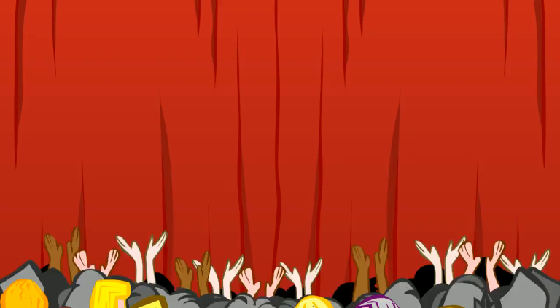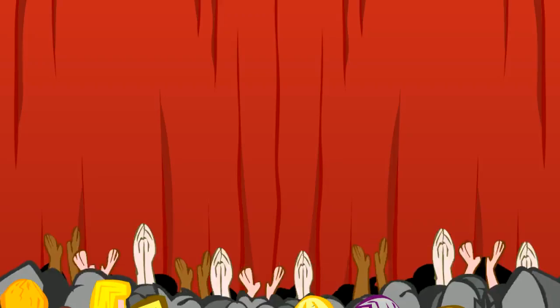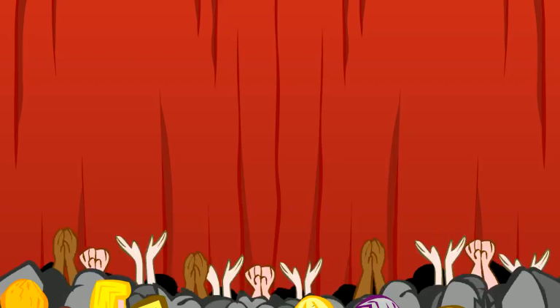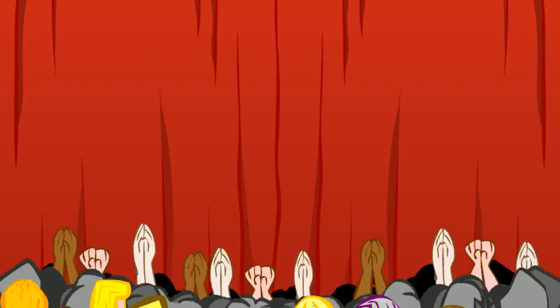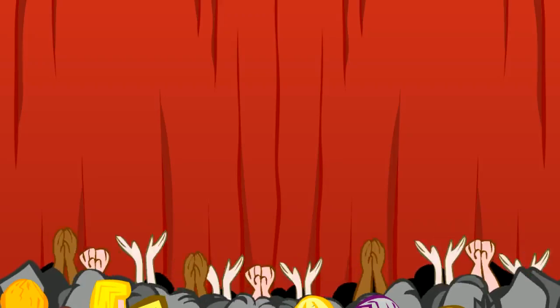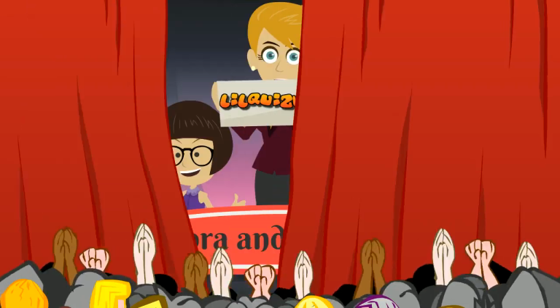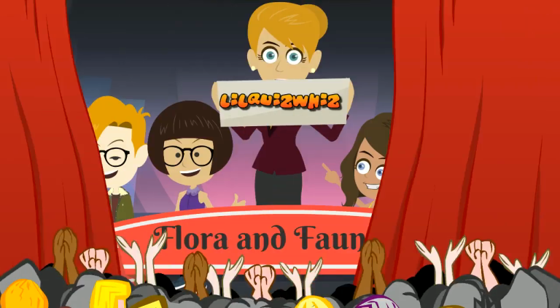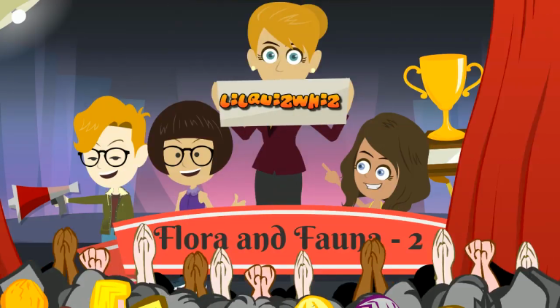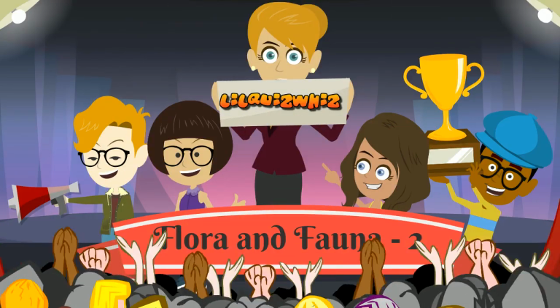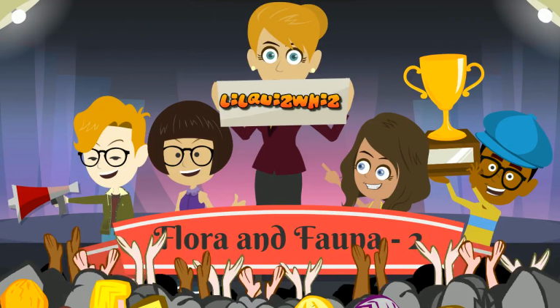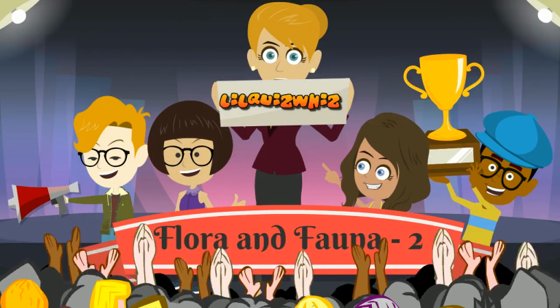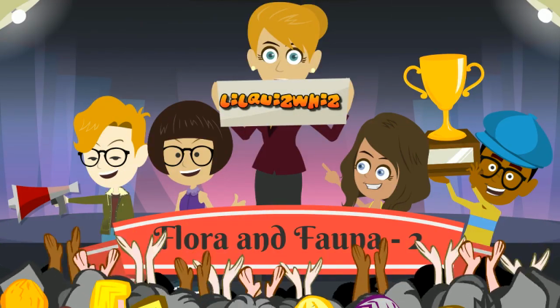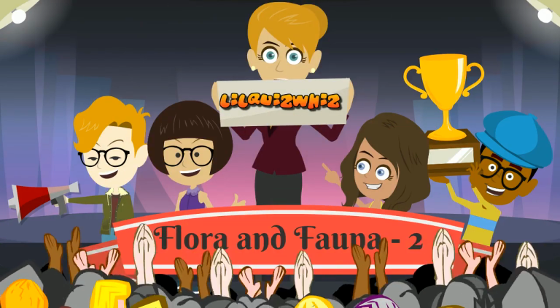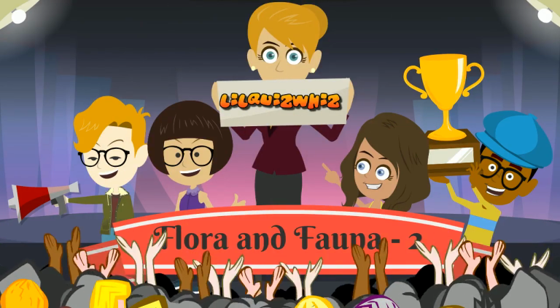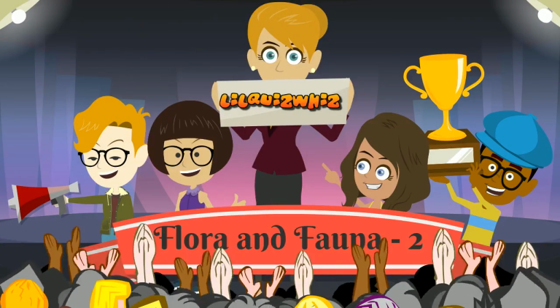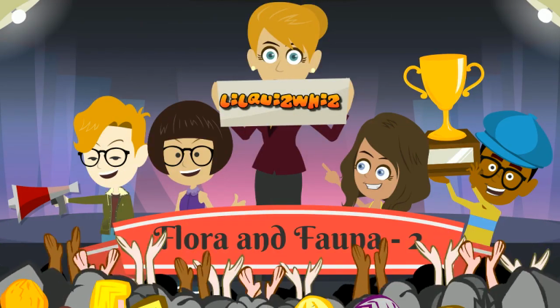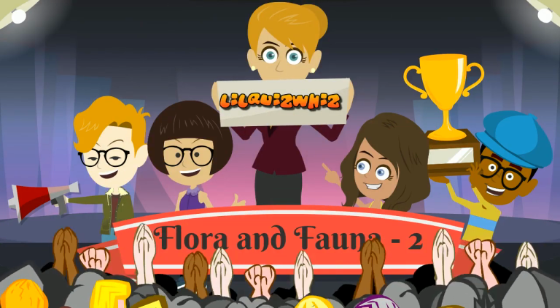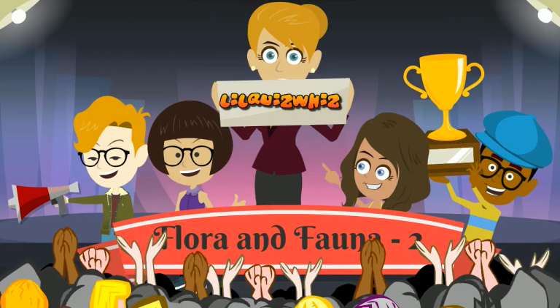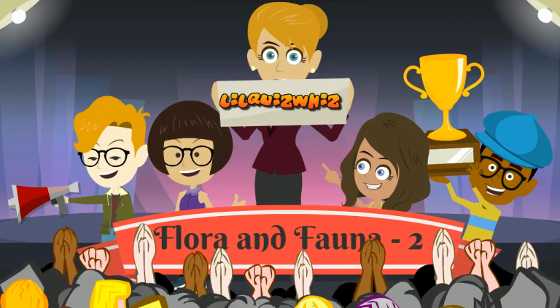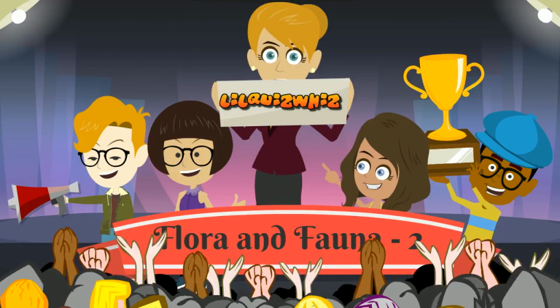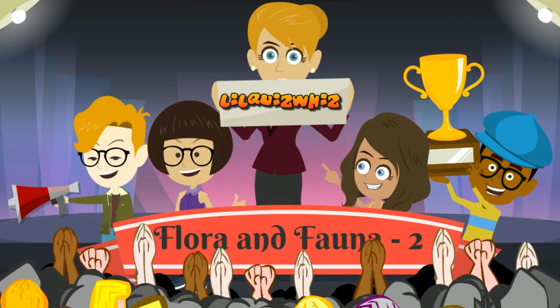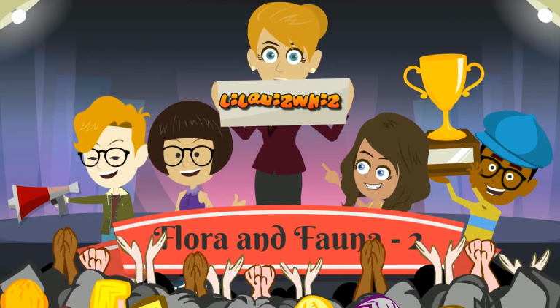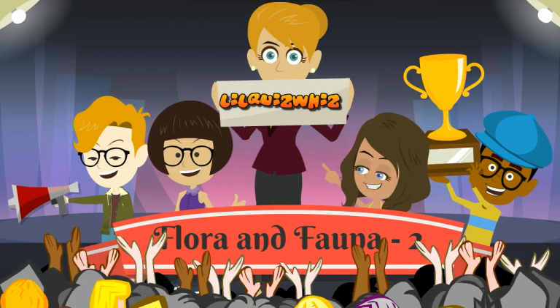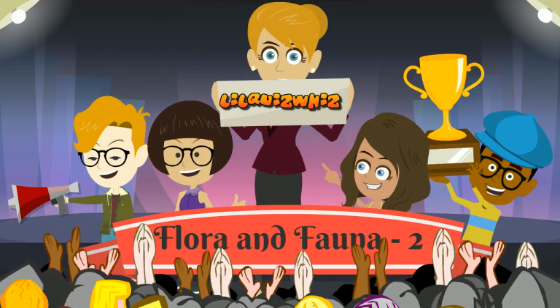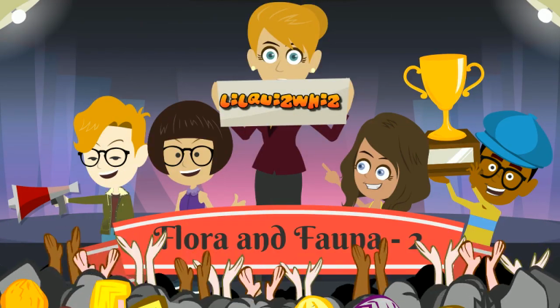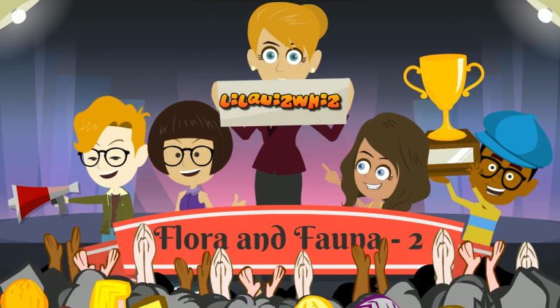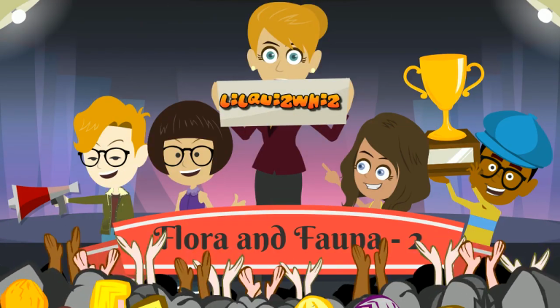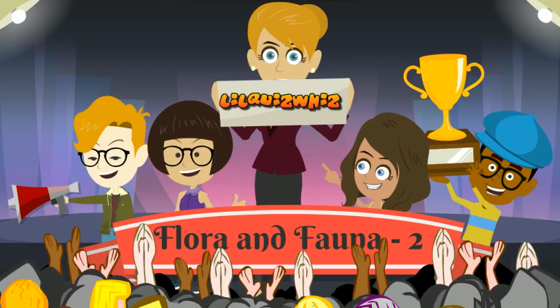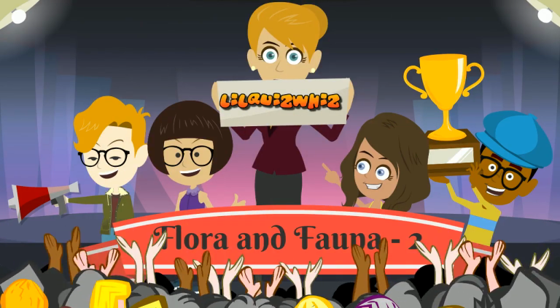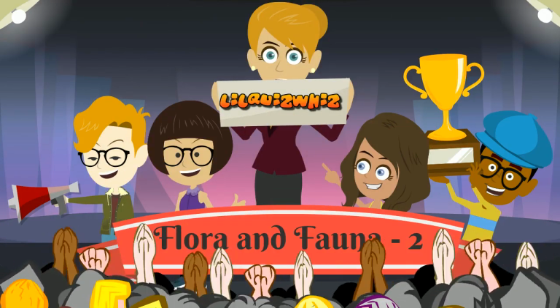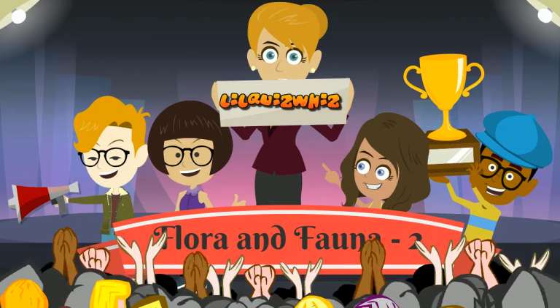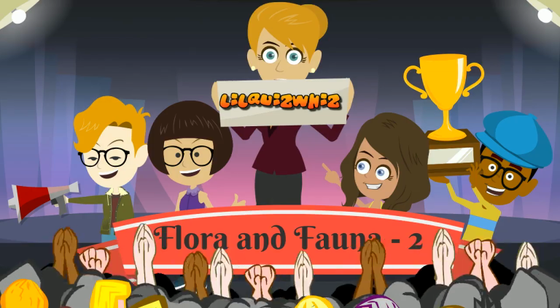Welcome back, little quiz wizards! Hope you're ready for another nature quiz challenge.